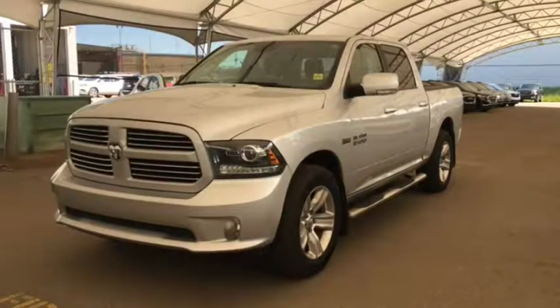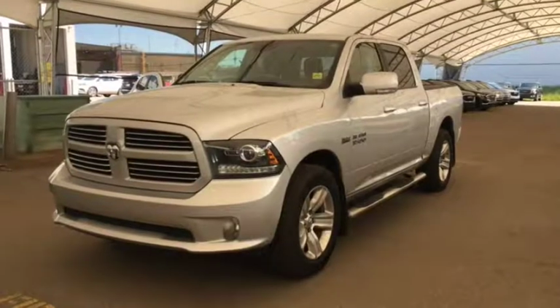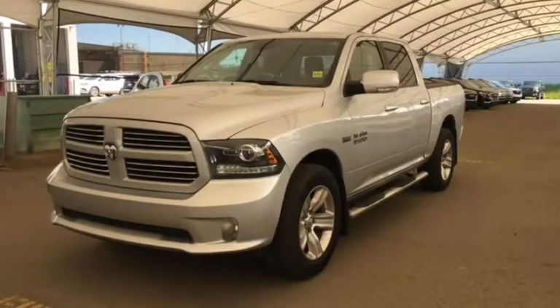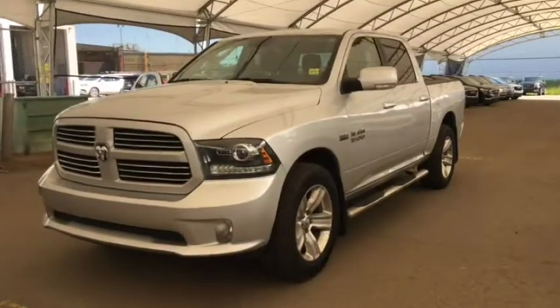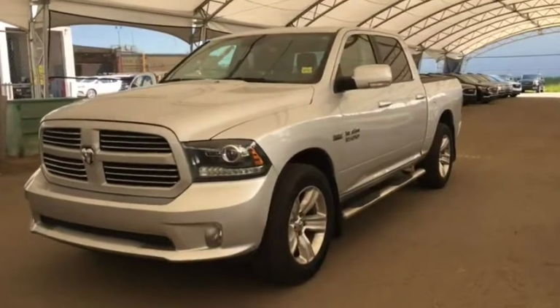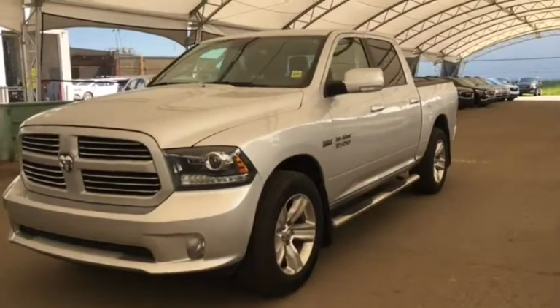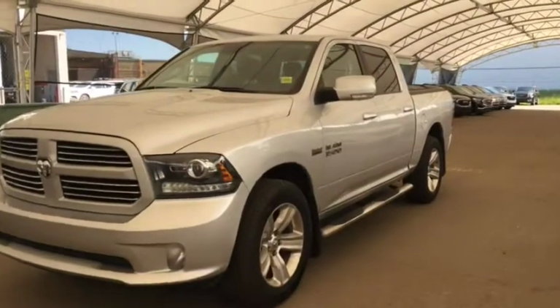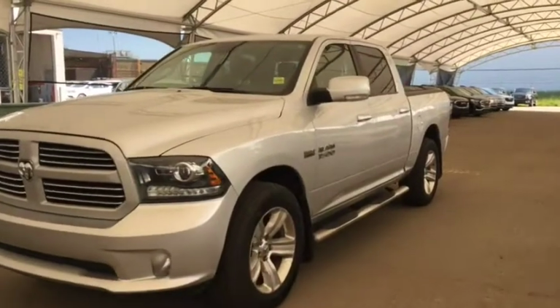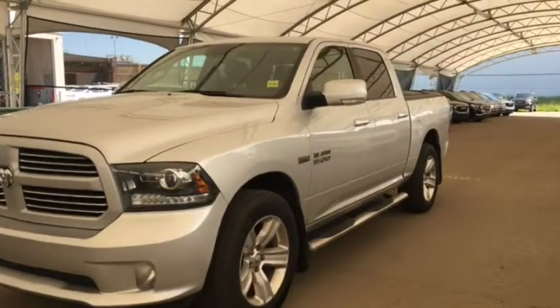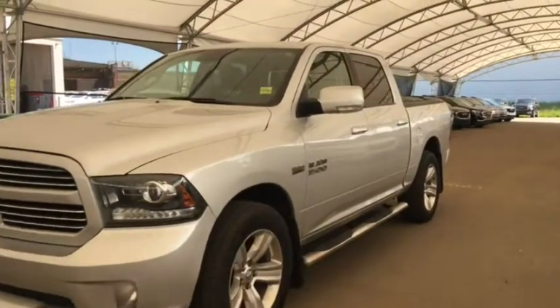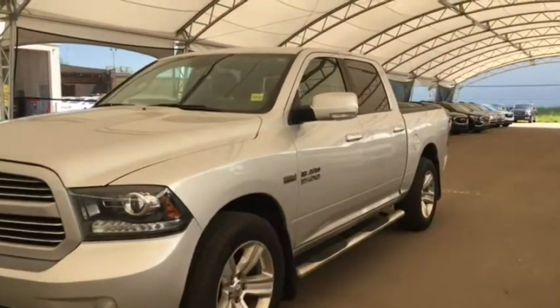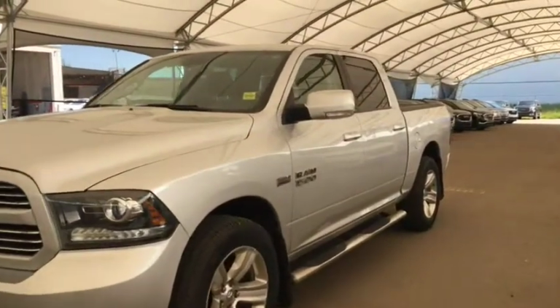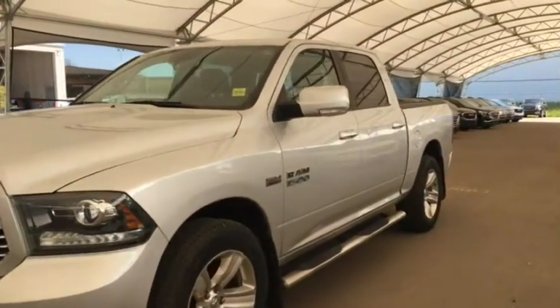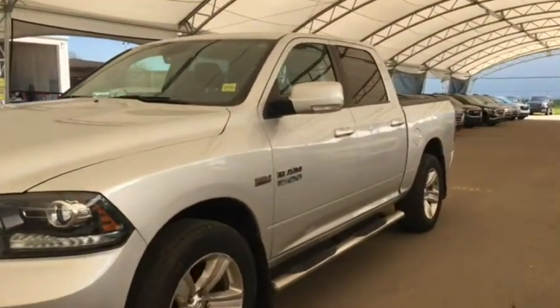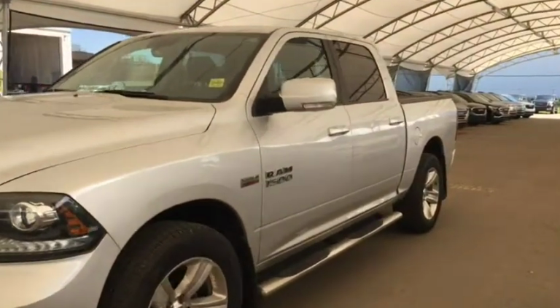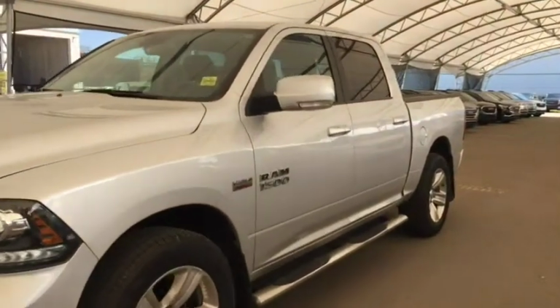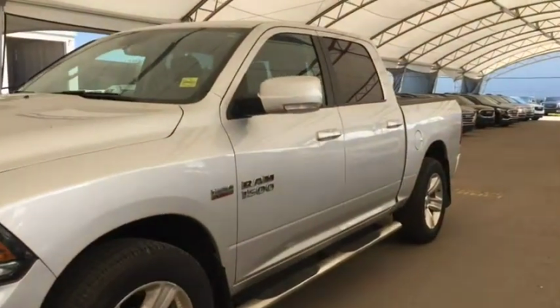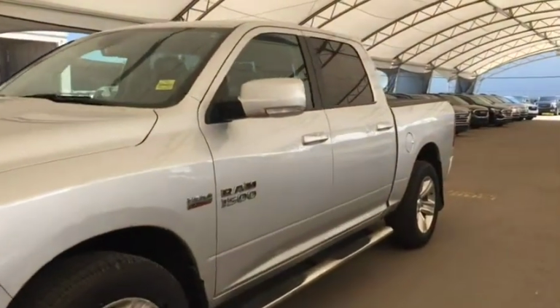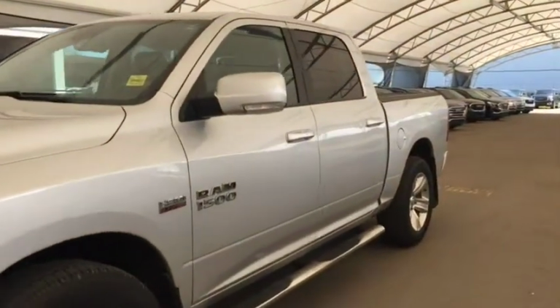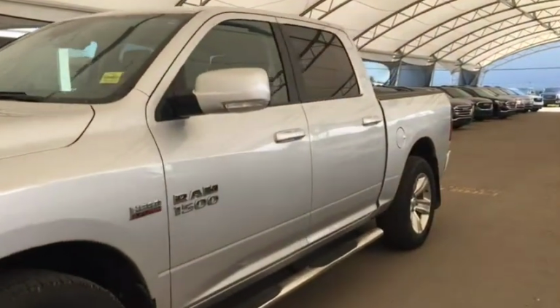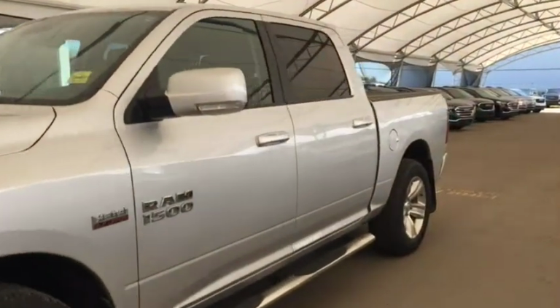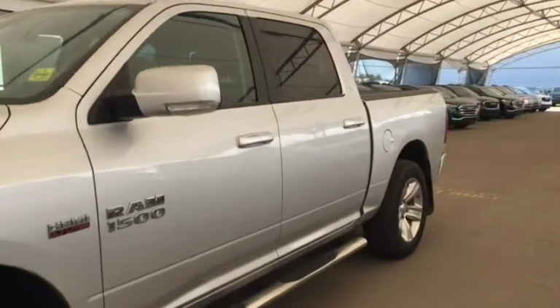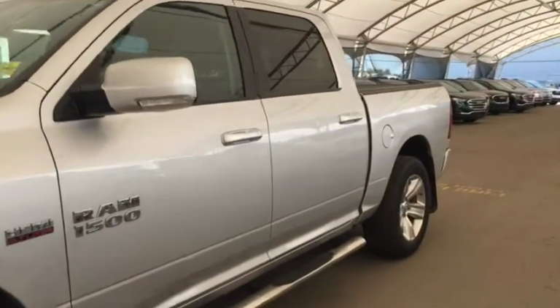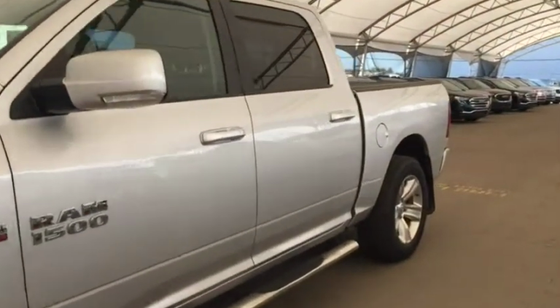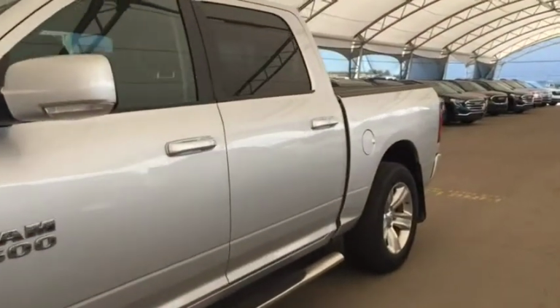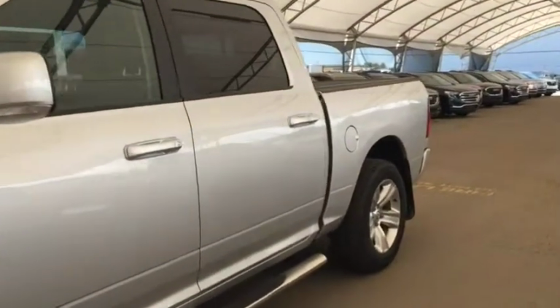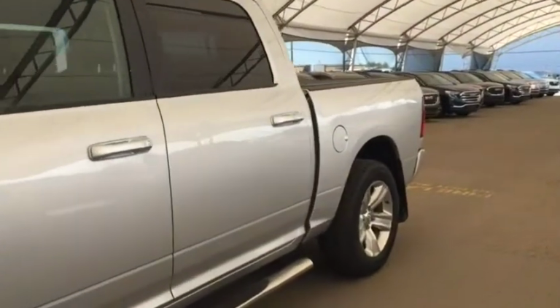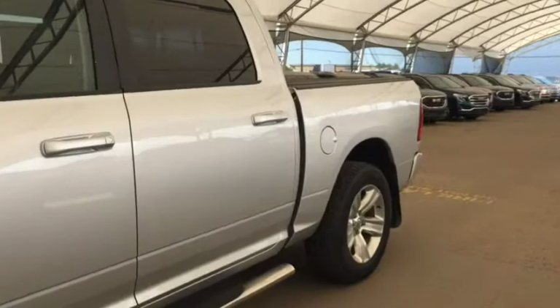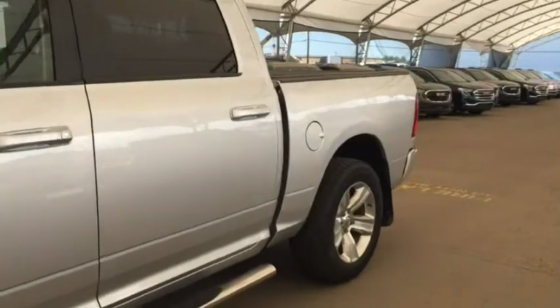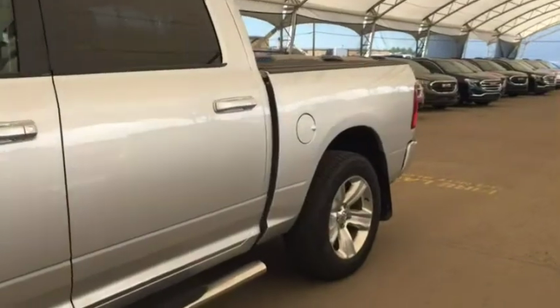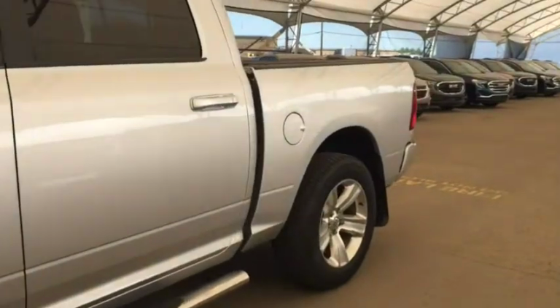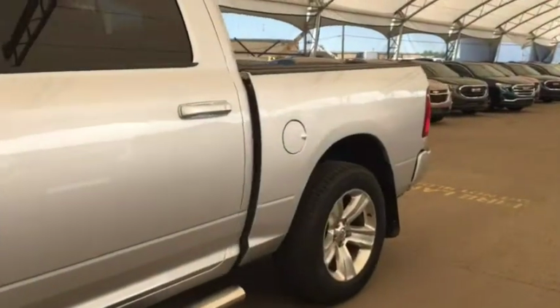Welcome to Davis Auto. This is a pre-owned 2016 Dodge Ram 1500 in silver.